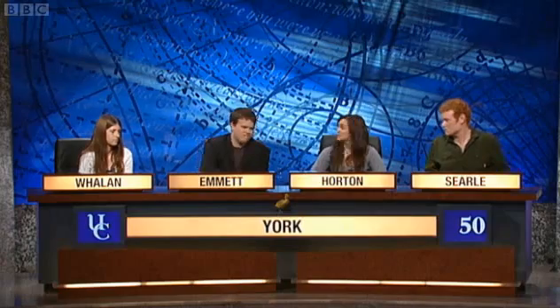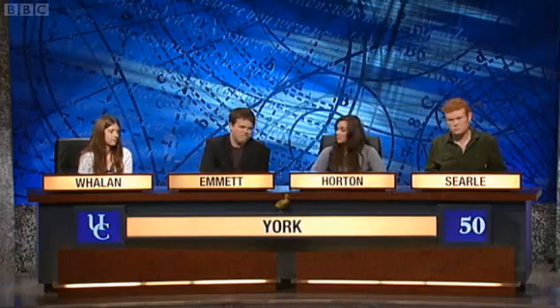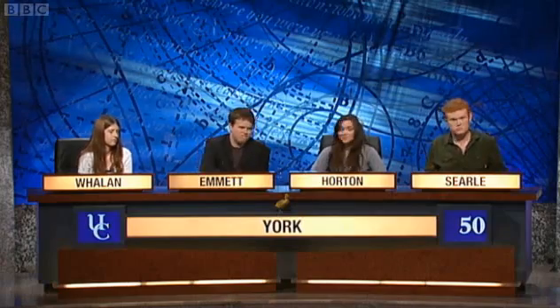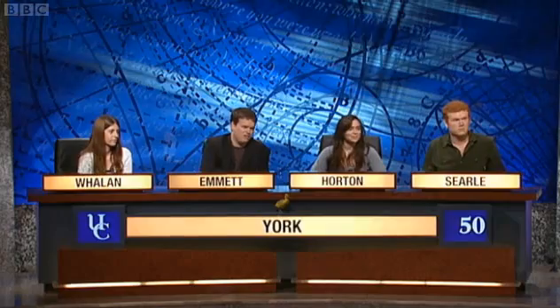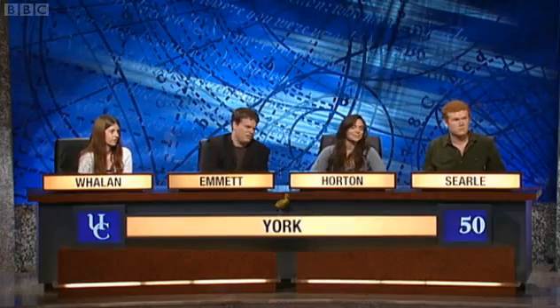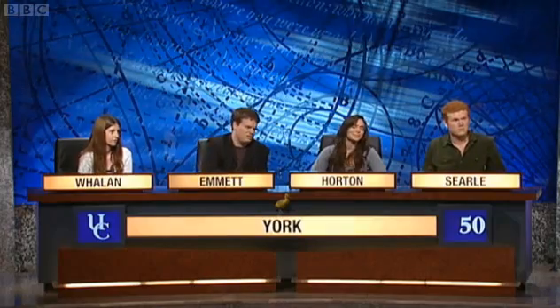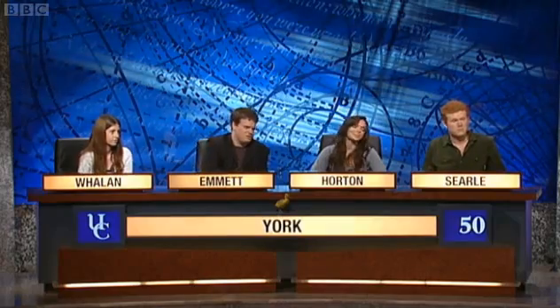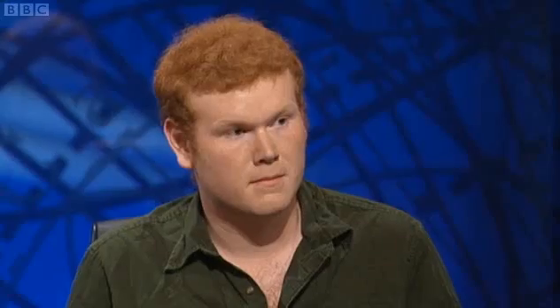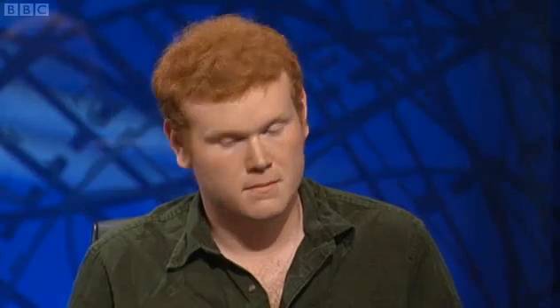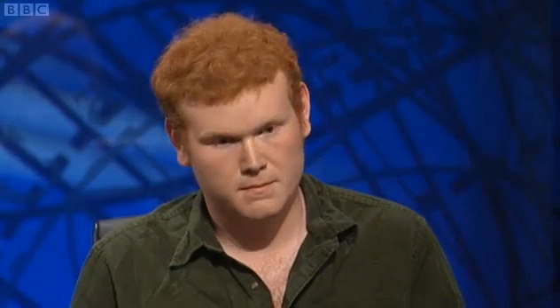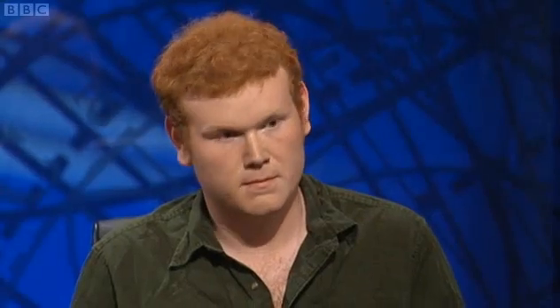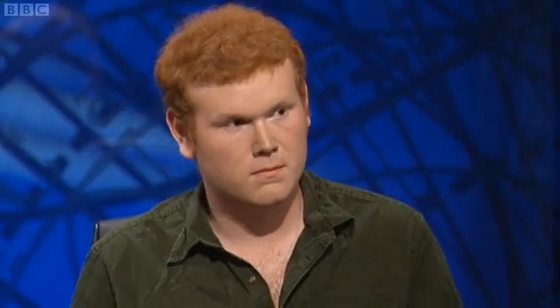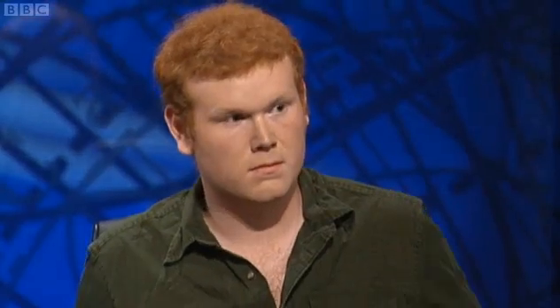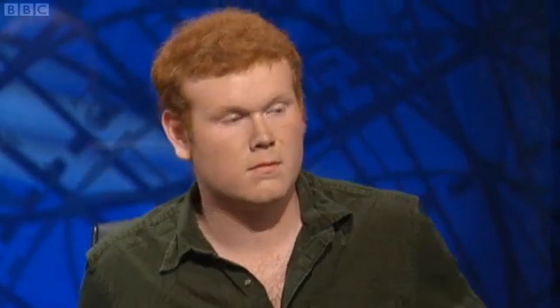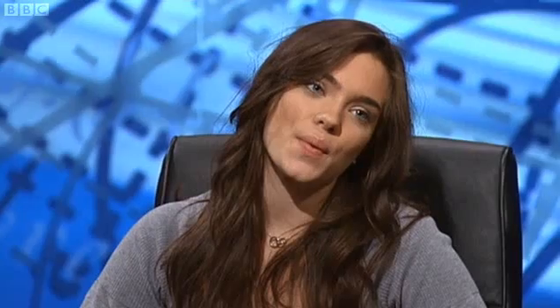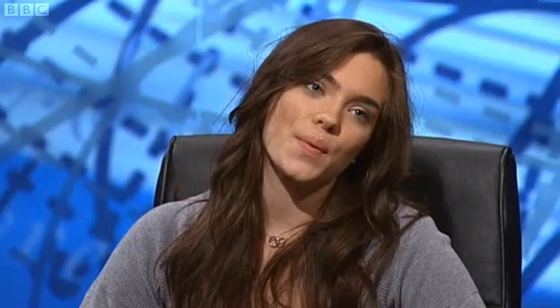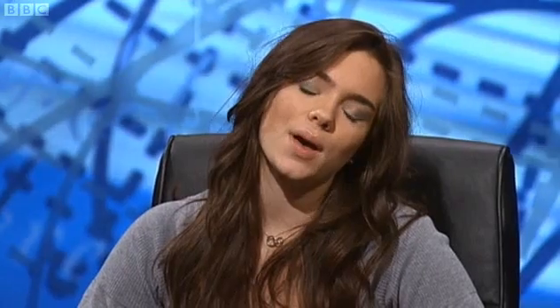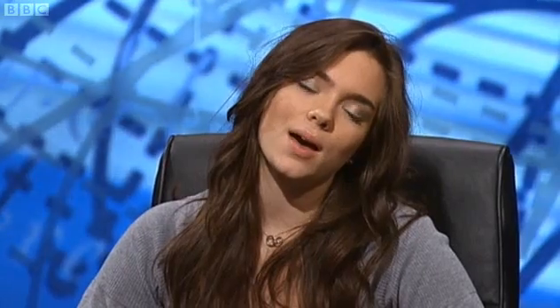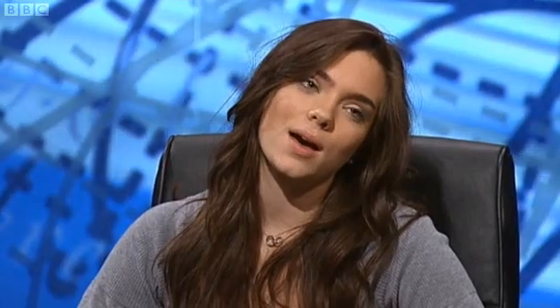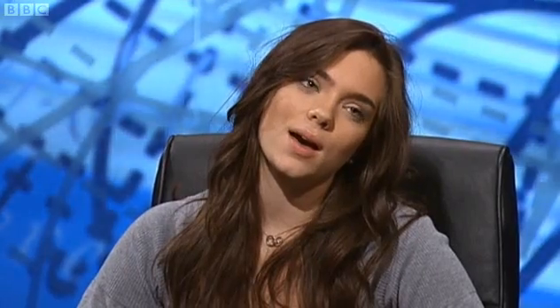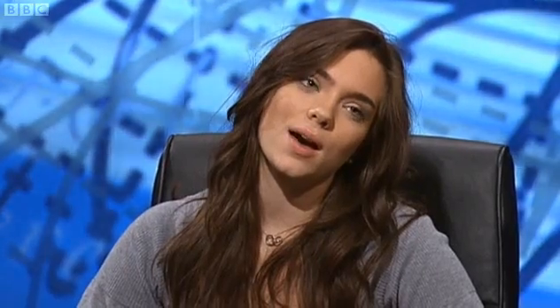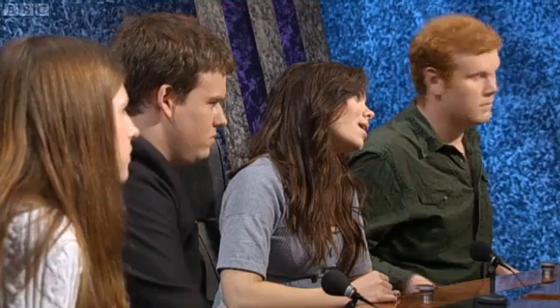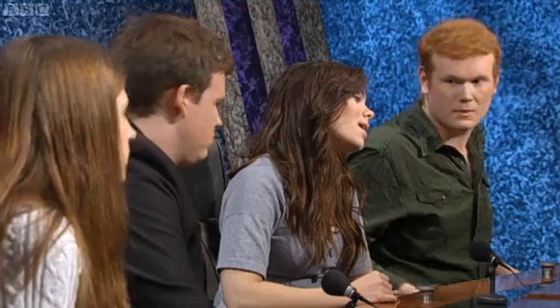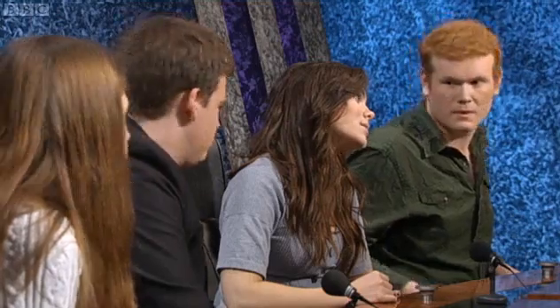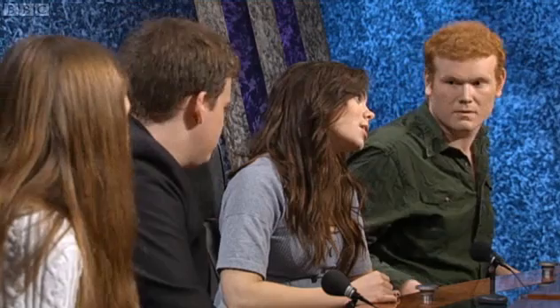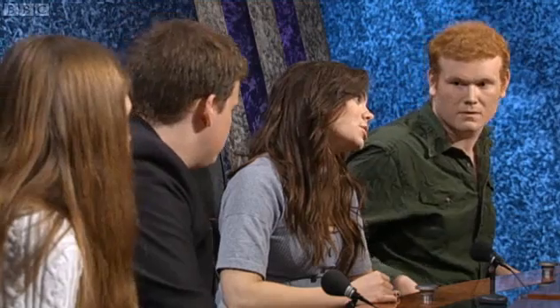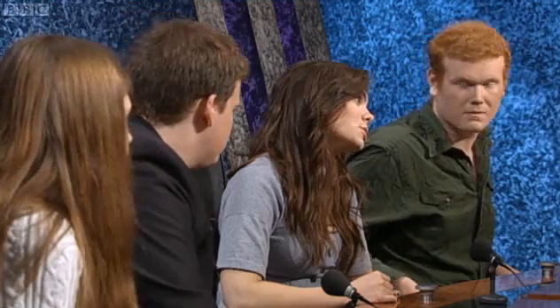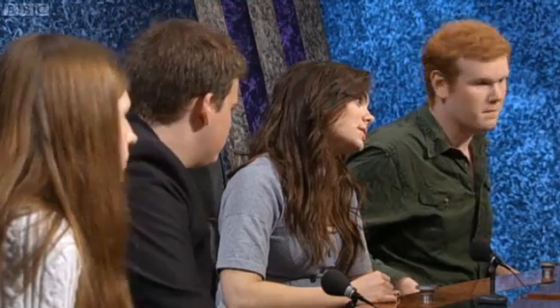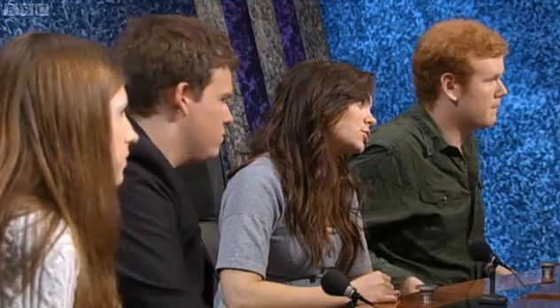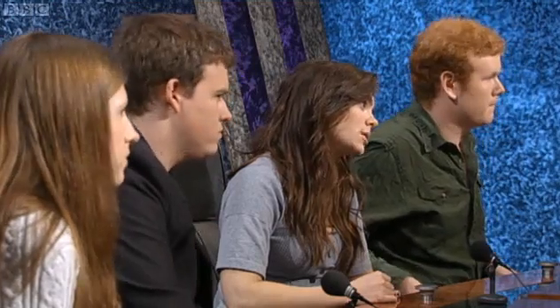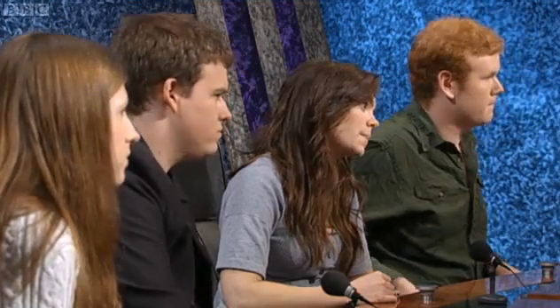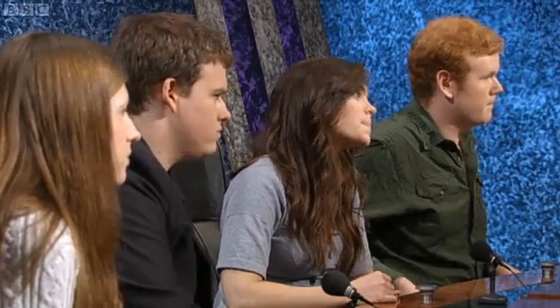Rising on Axe Edge Moor, the River Dove forms the boundary between which two English counties? Derbyshire and Staffordshire. Correct.